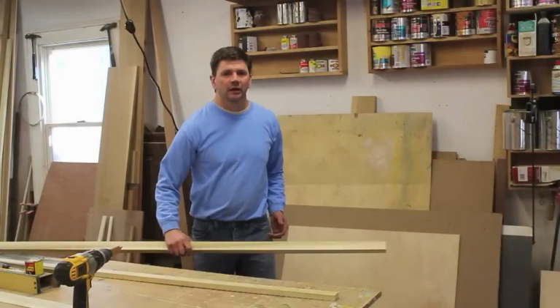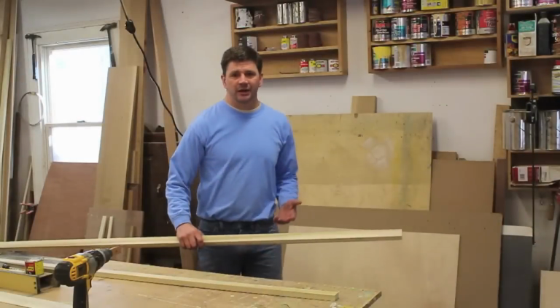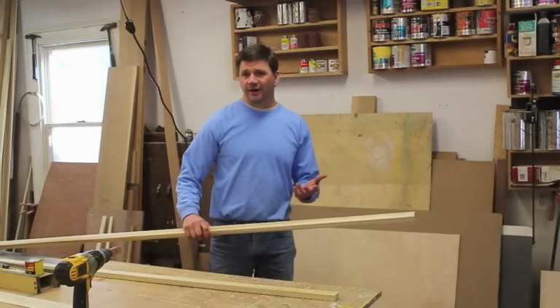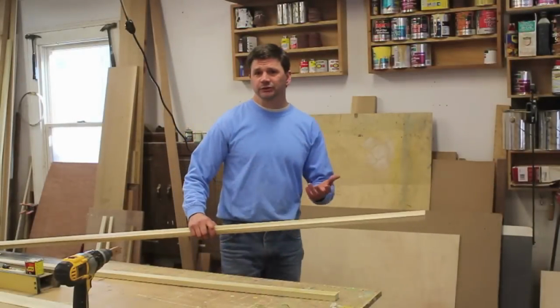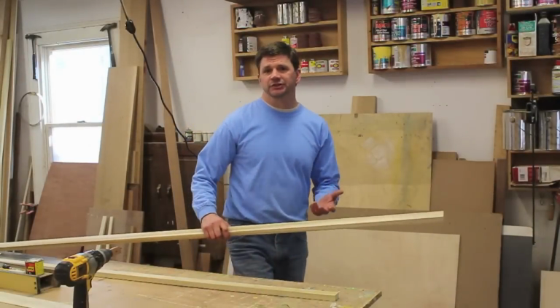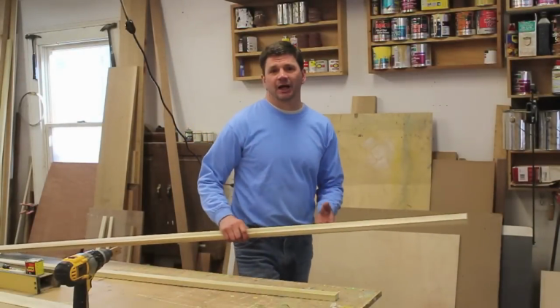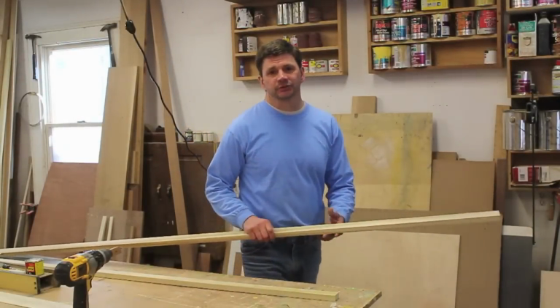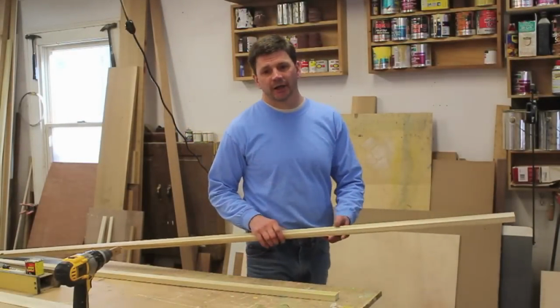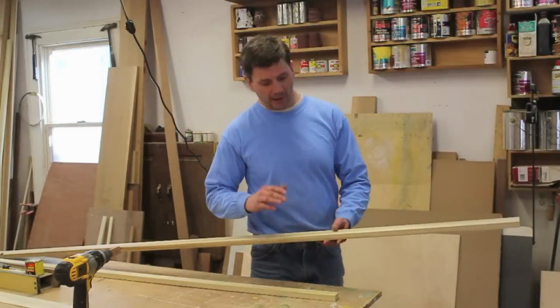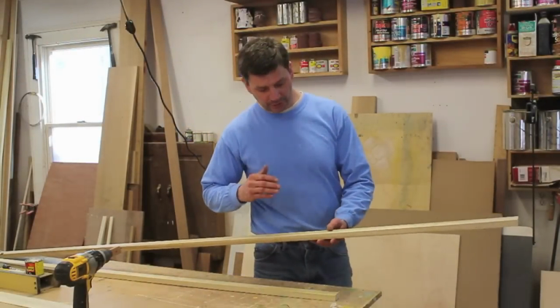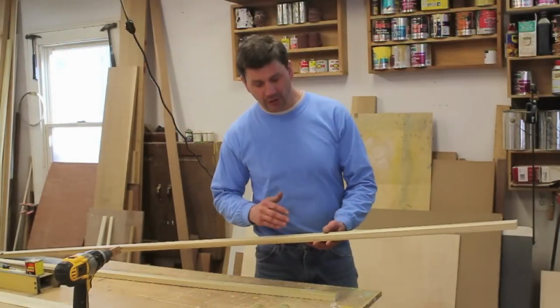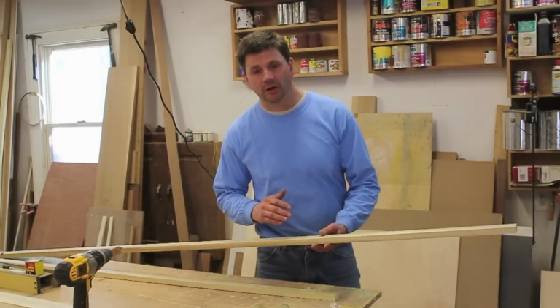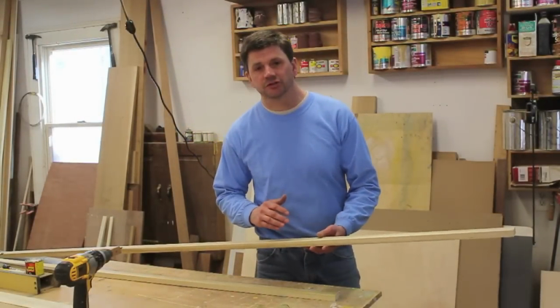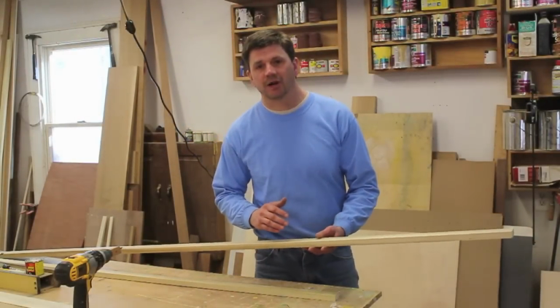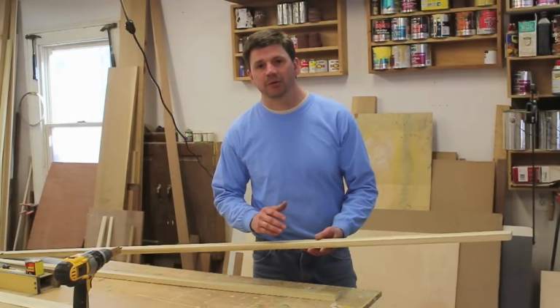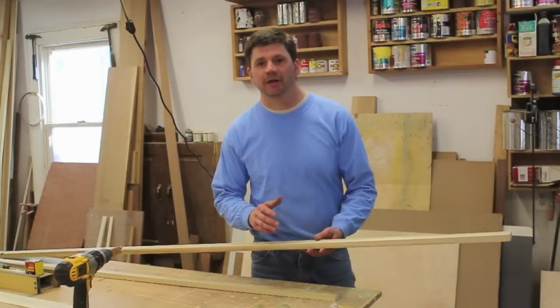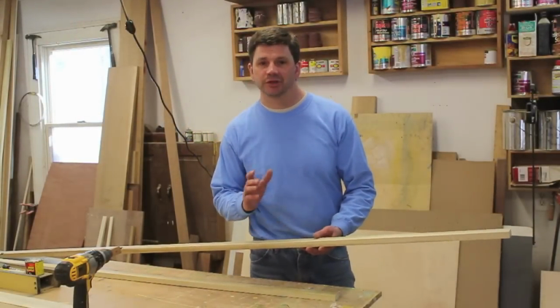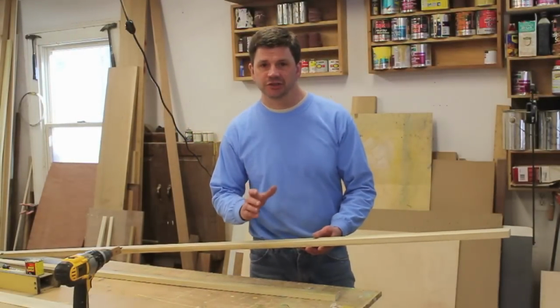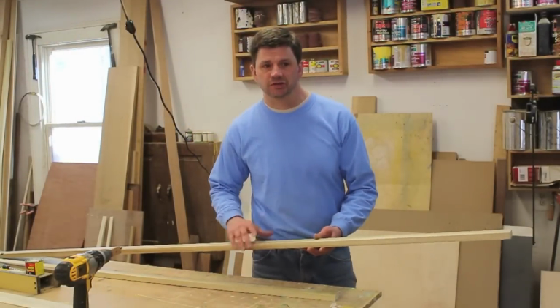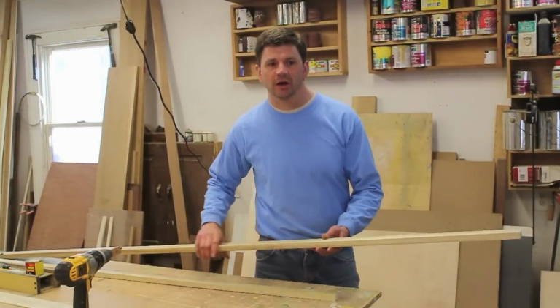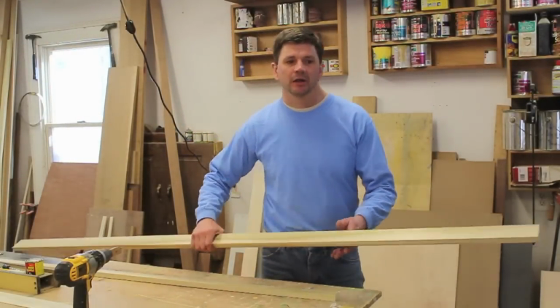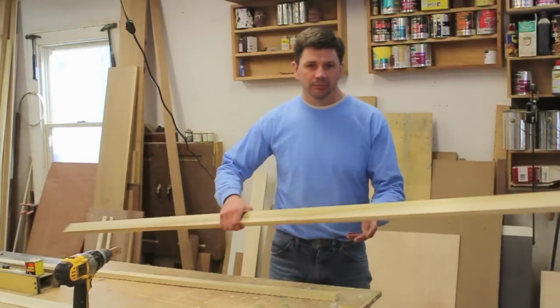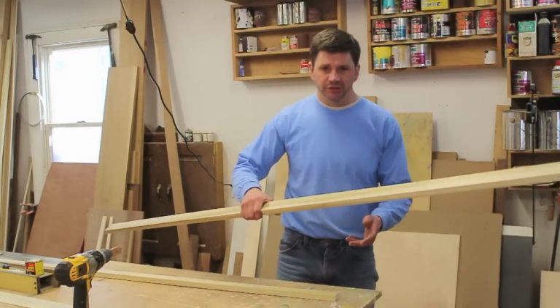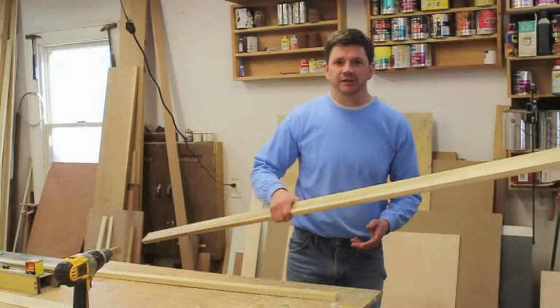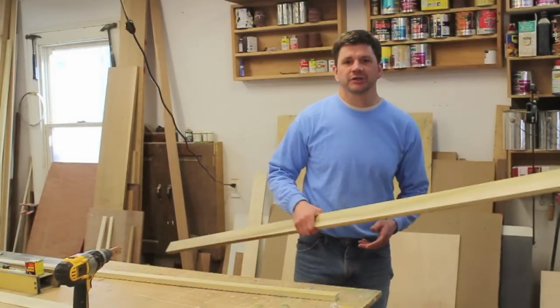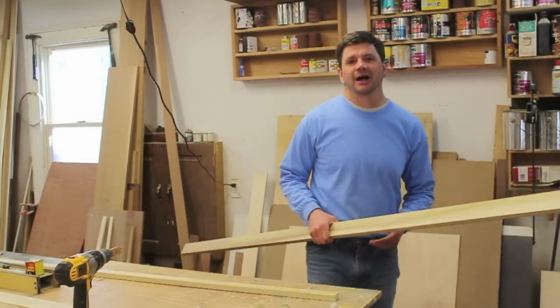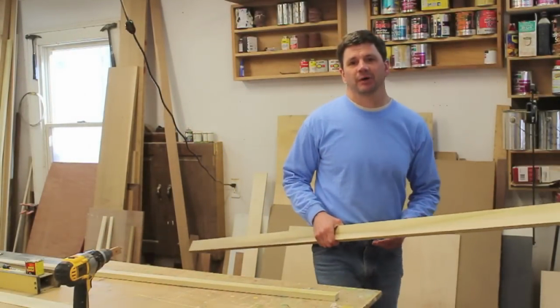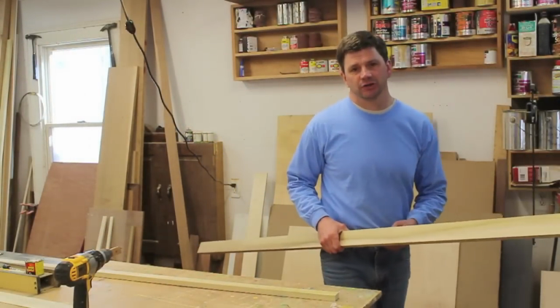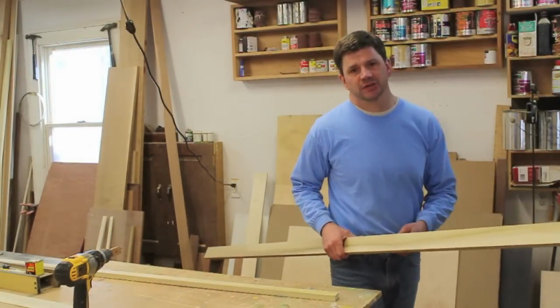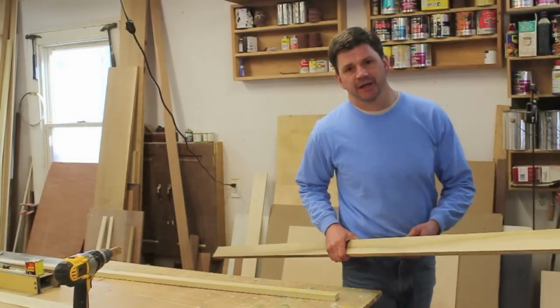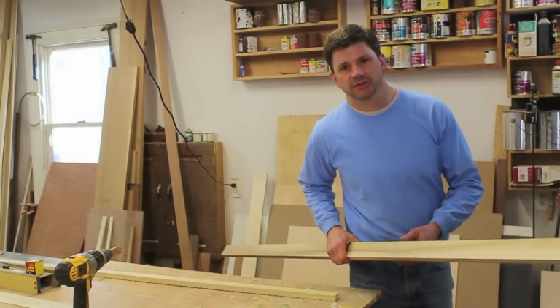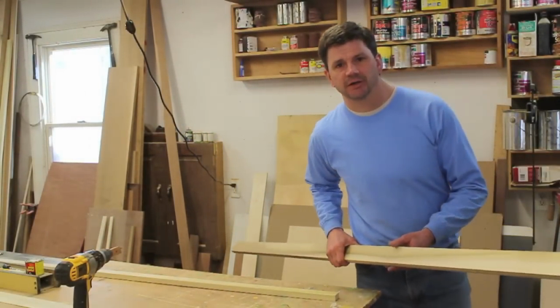If I were on the job site I would cut along the scribe line with a jigsaw, but since I'm in the shop I'll use the band saw.